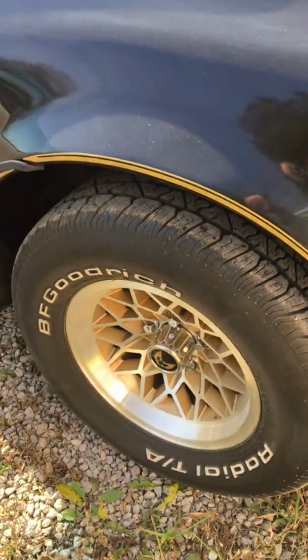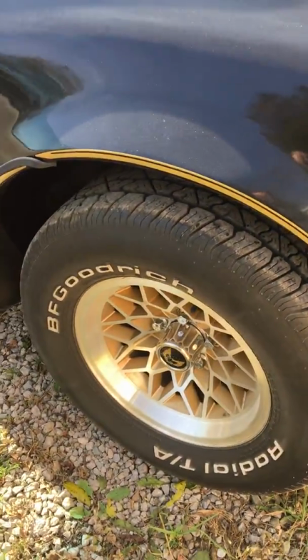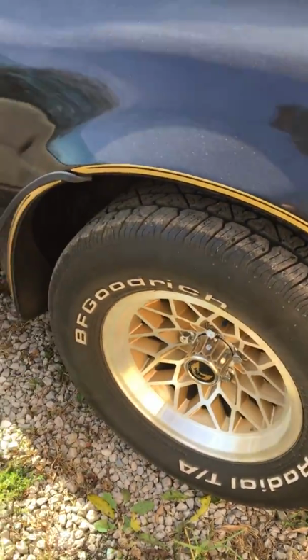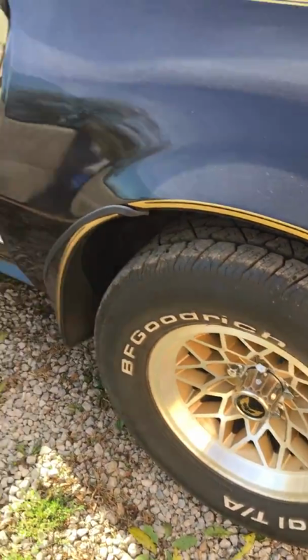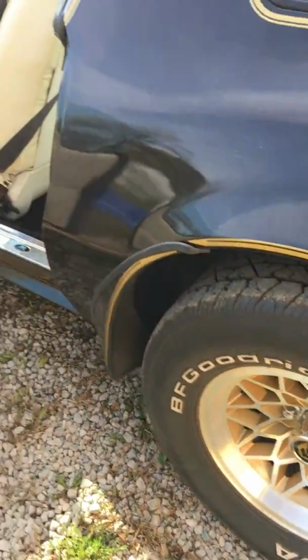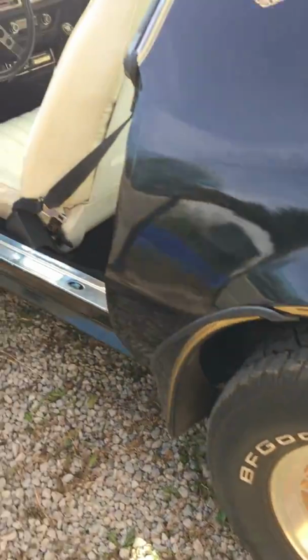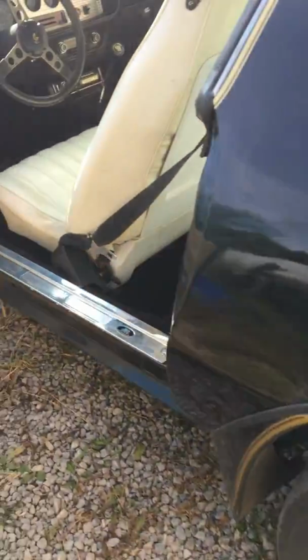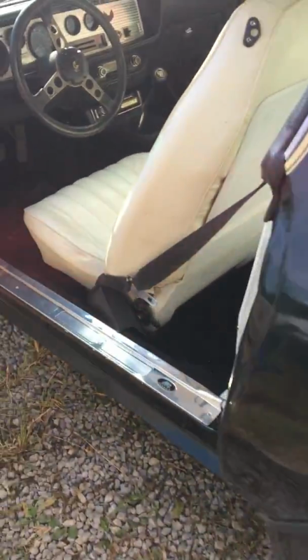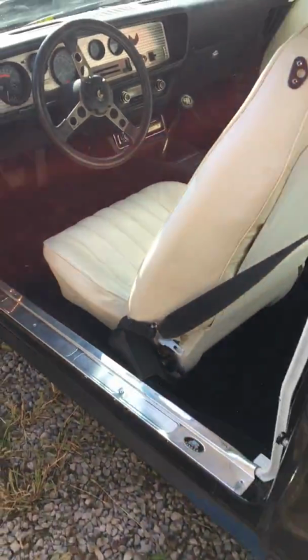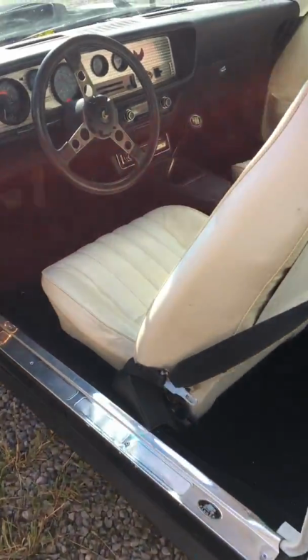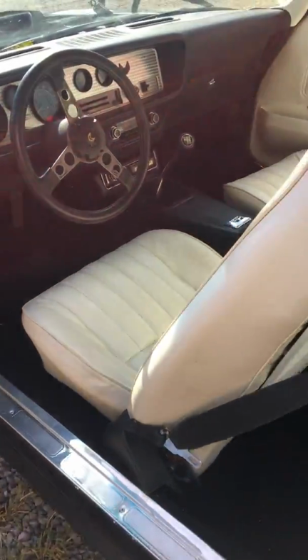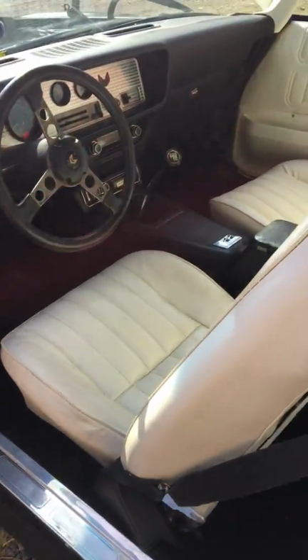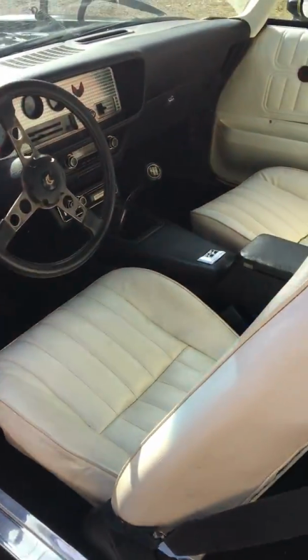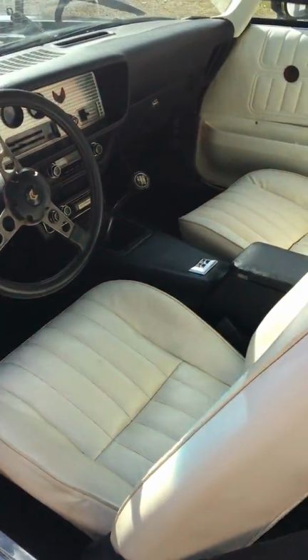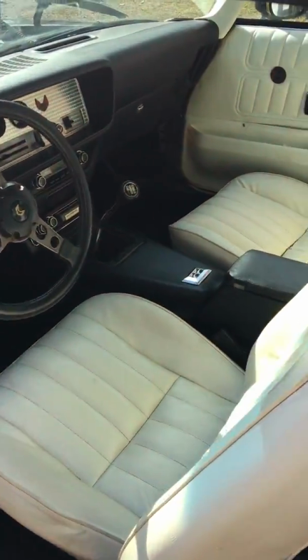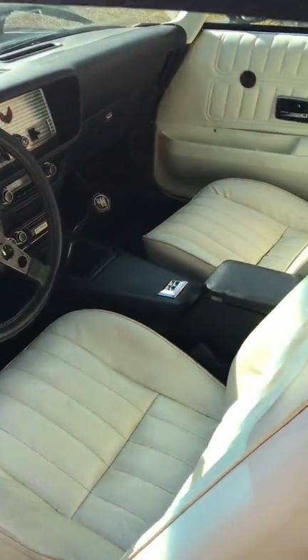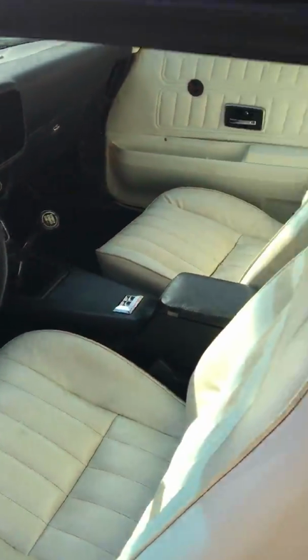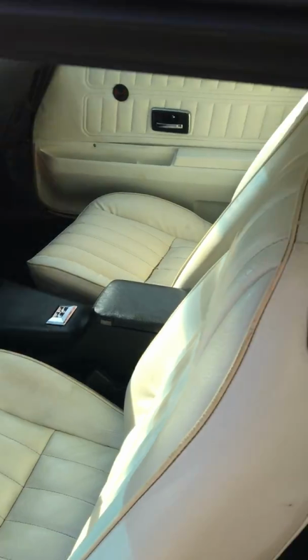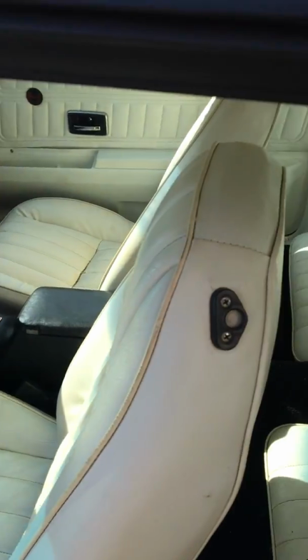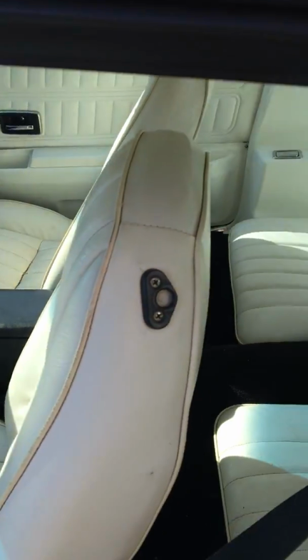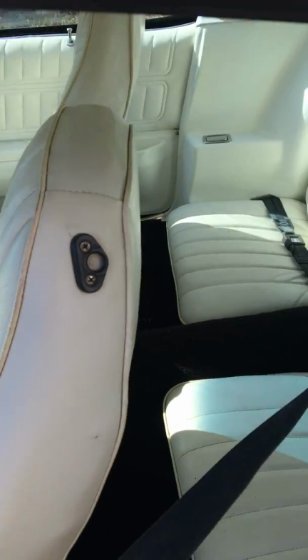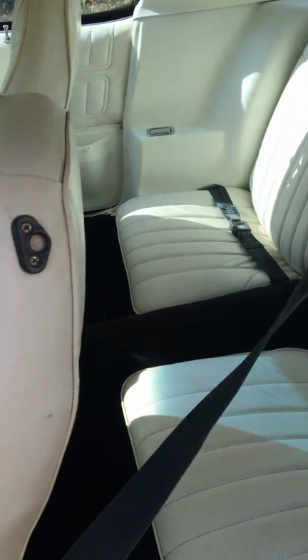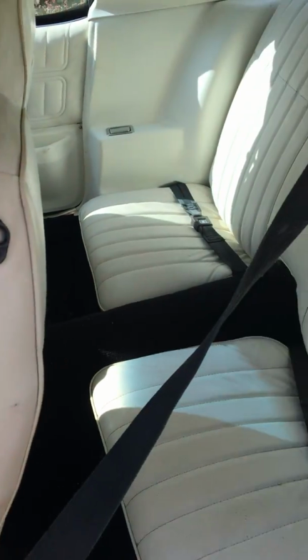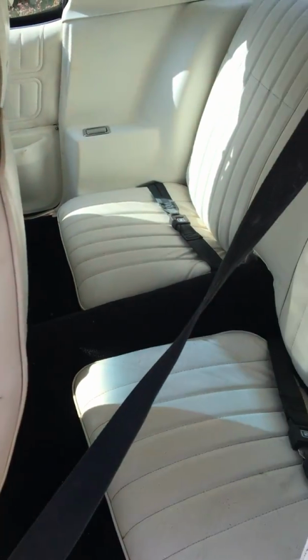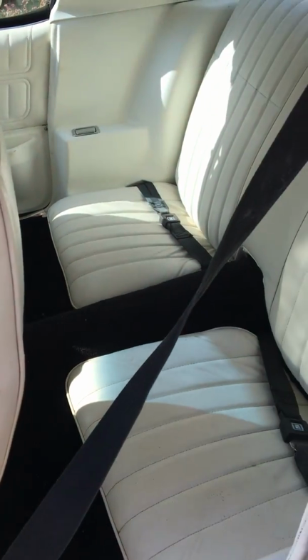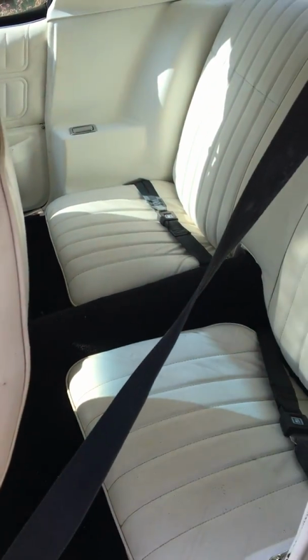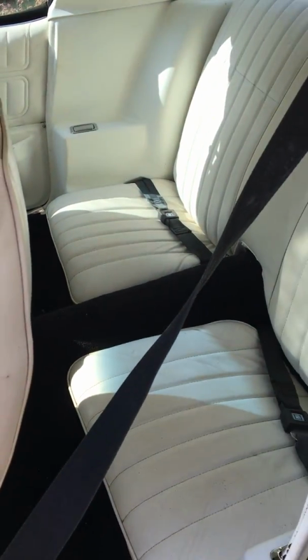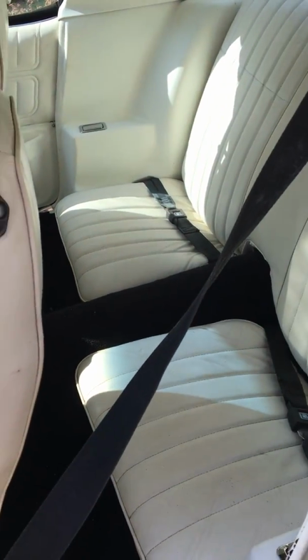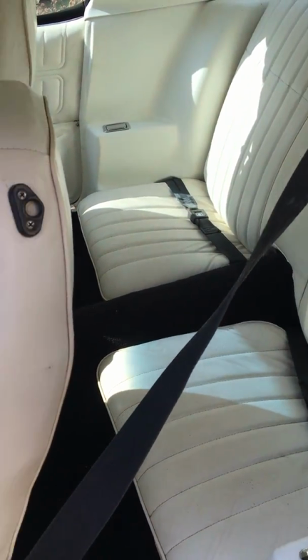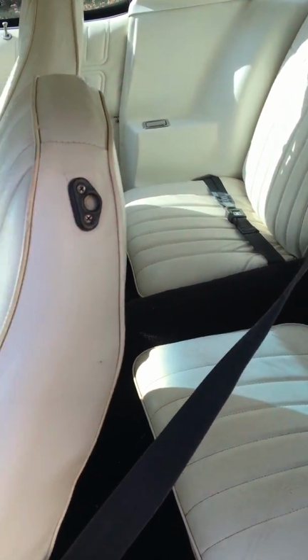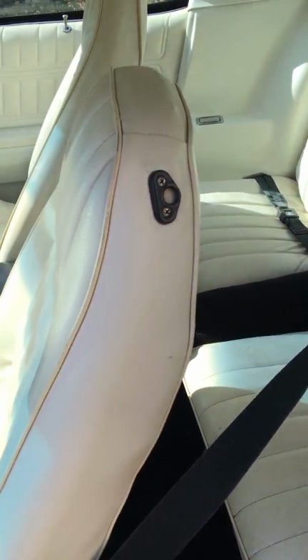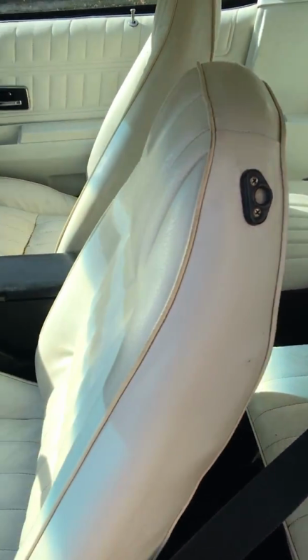50x8 wheels, tuxedo black interior, white and black combo.